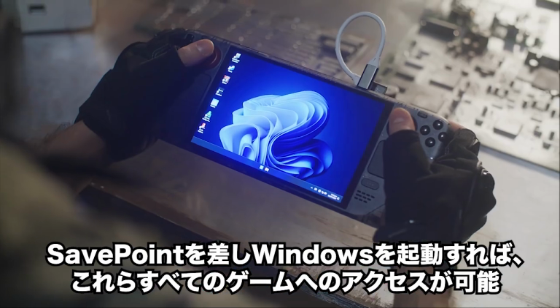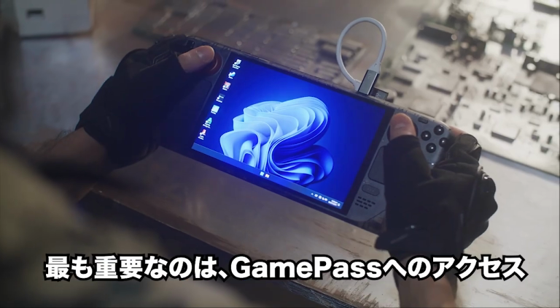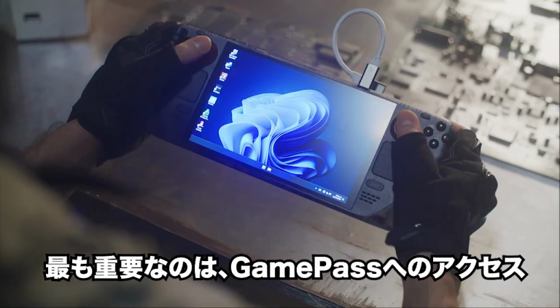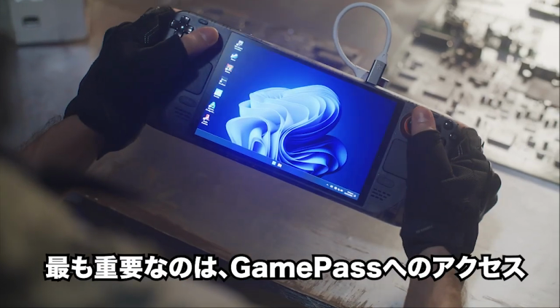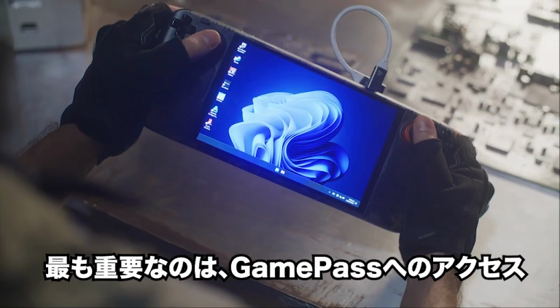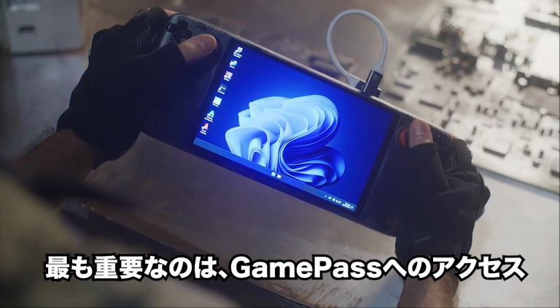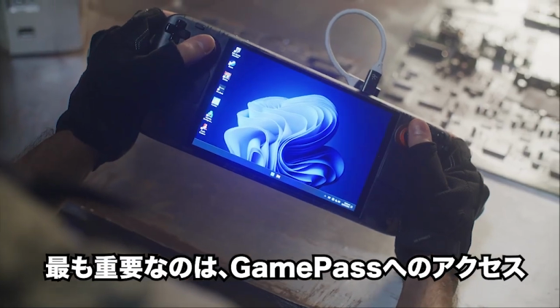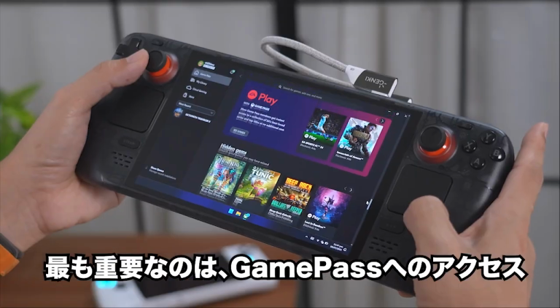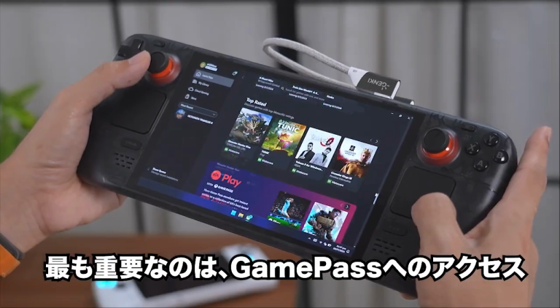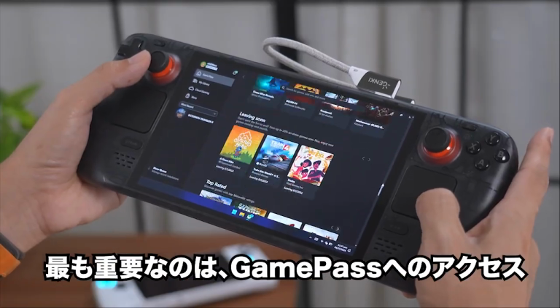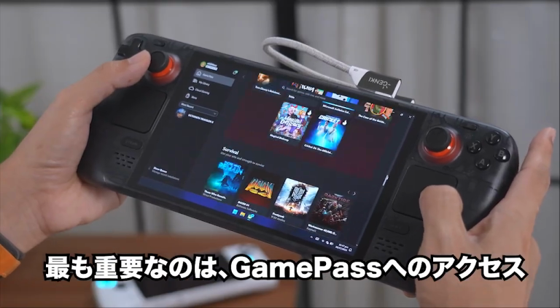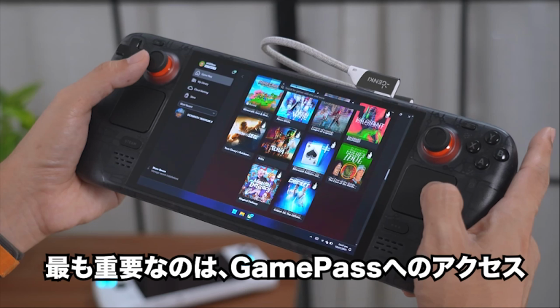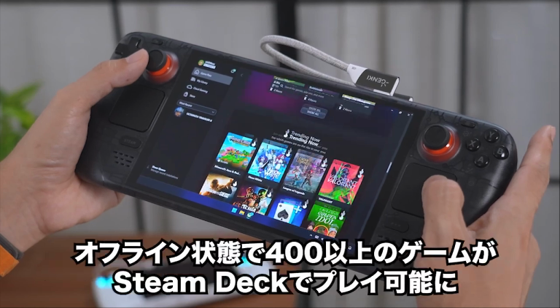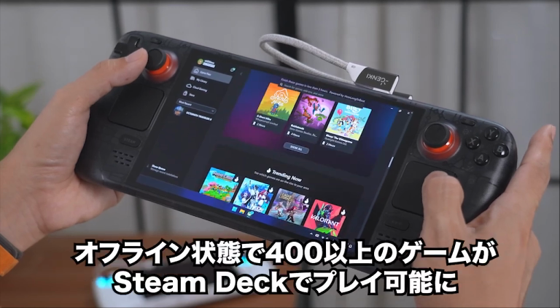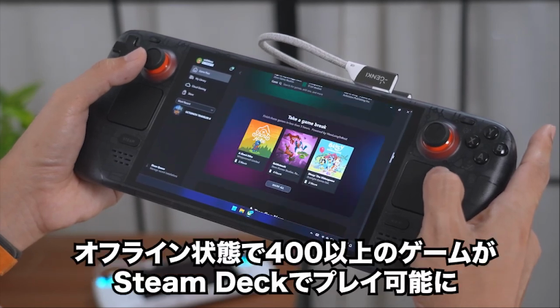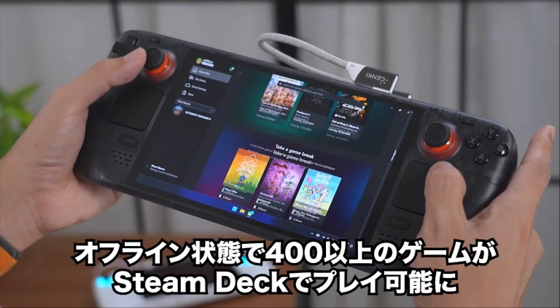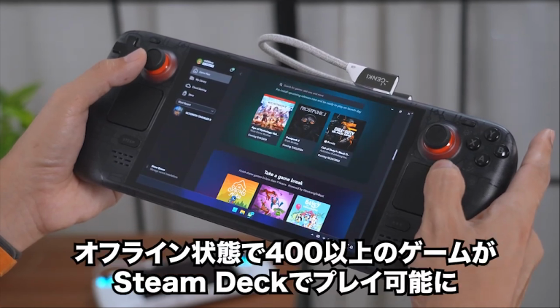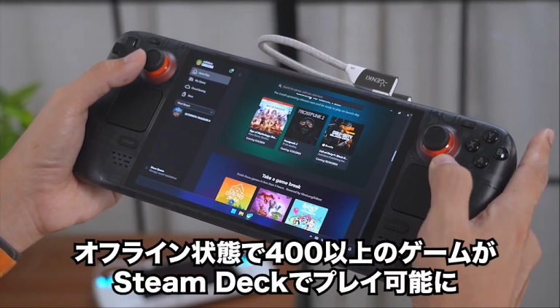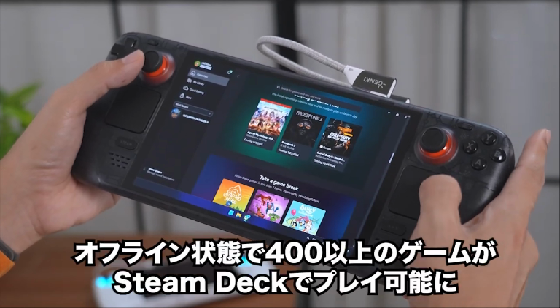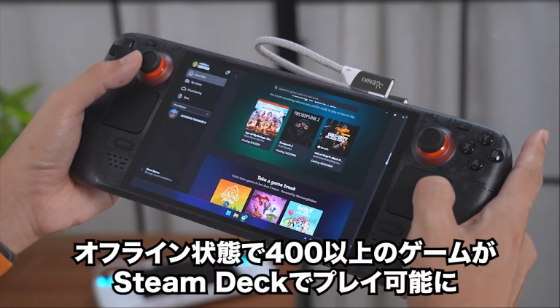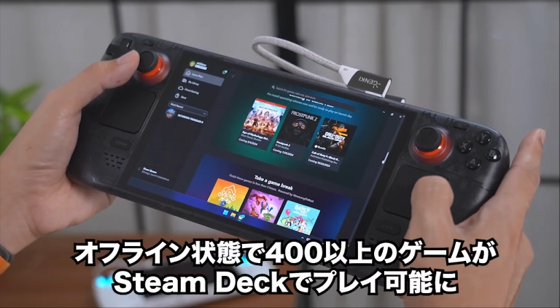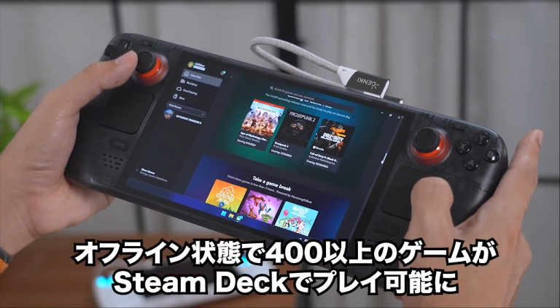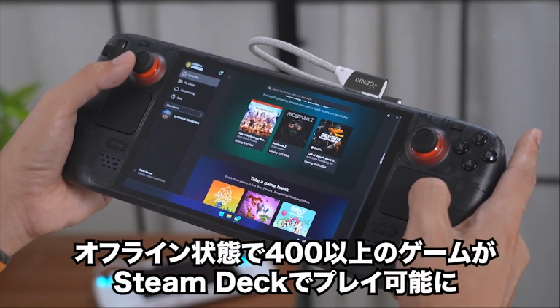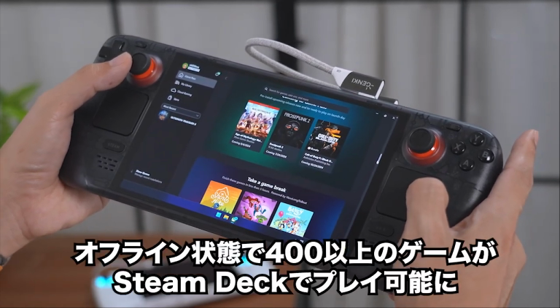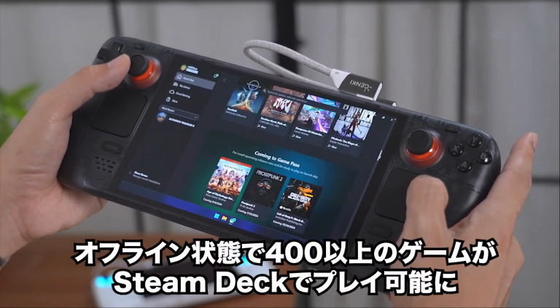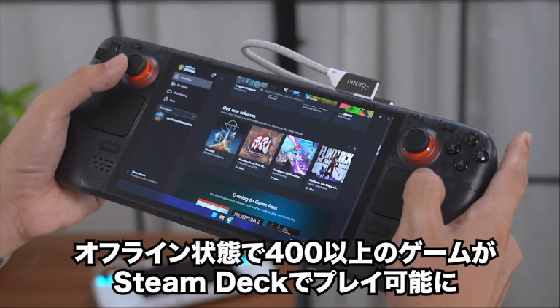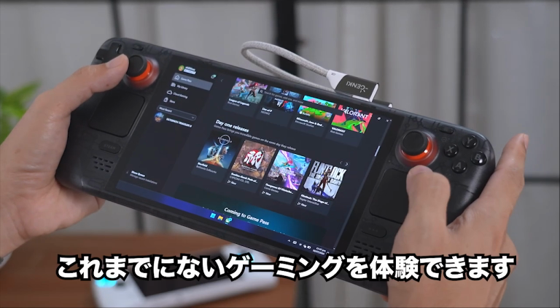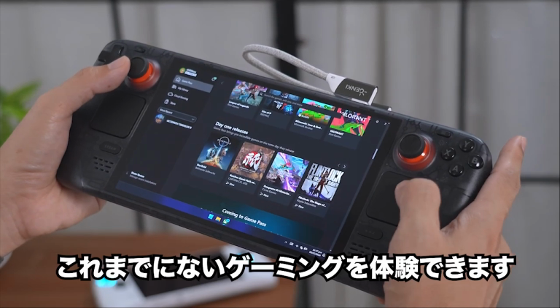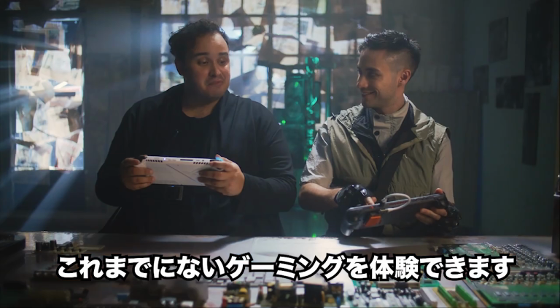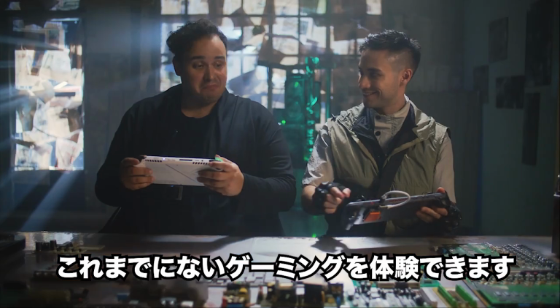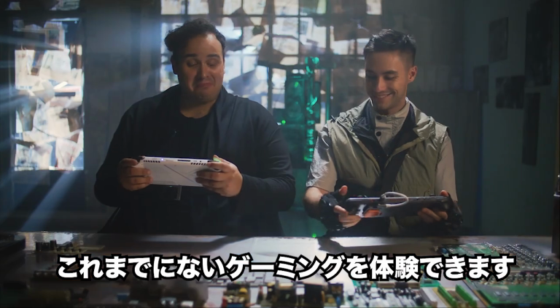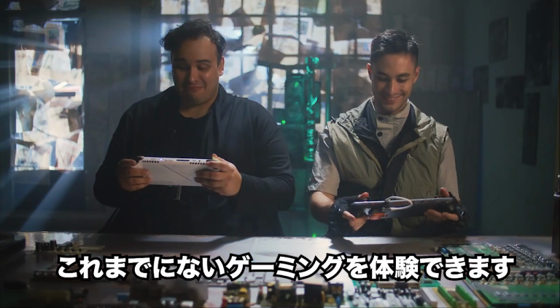And perhaps most importantly, you unlock GamePath, giving you access to over 400 games offline on your Steam Deck. It's a total game changer.